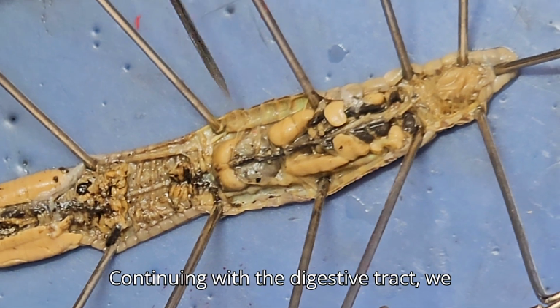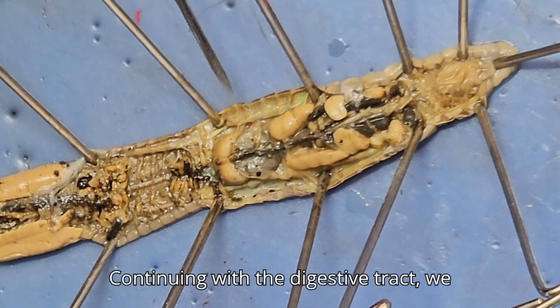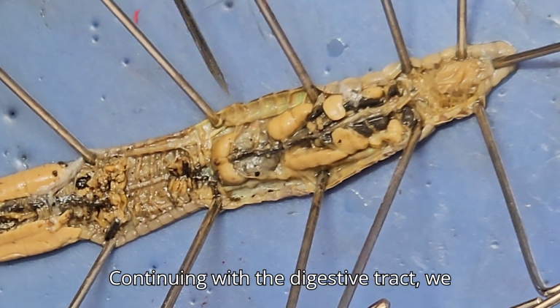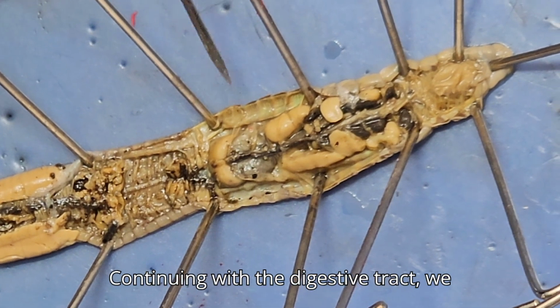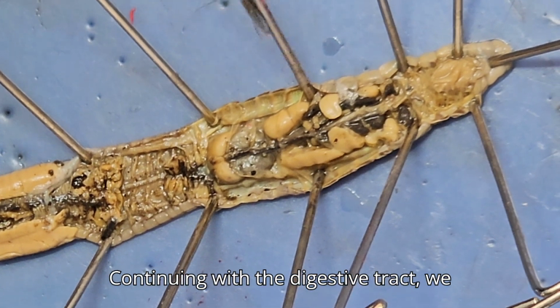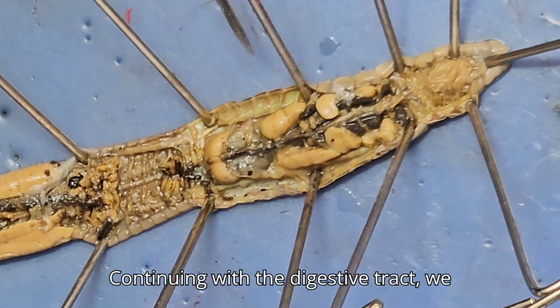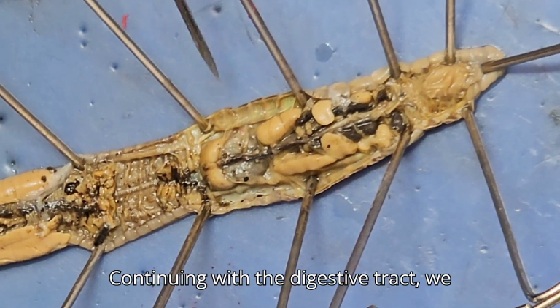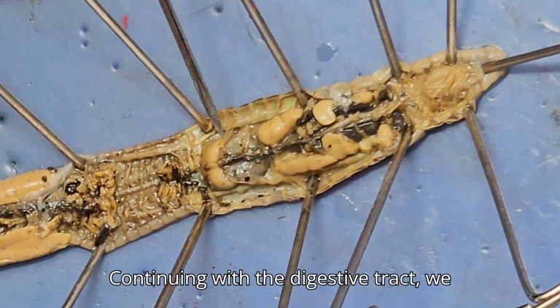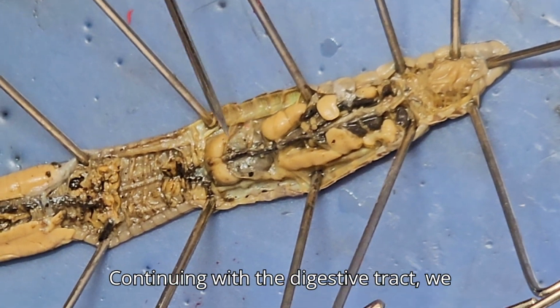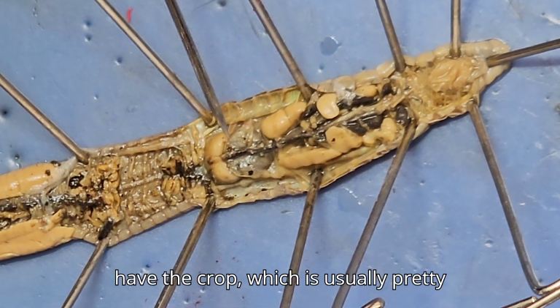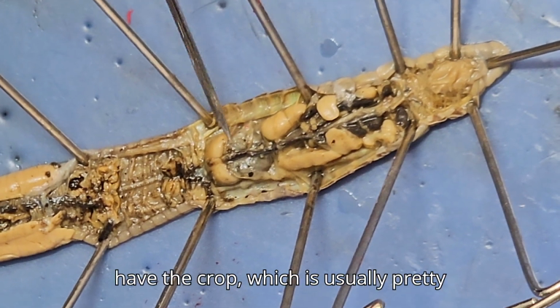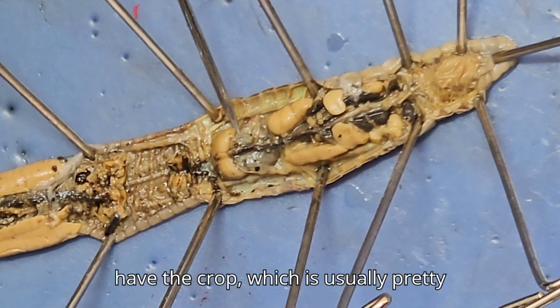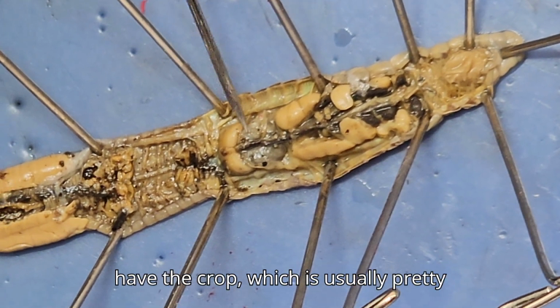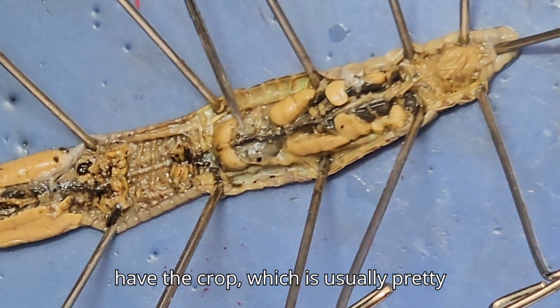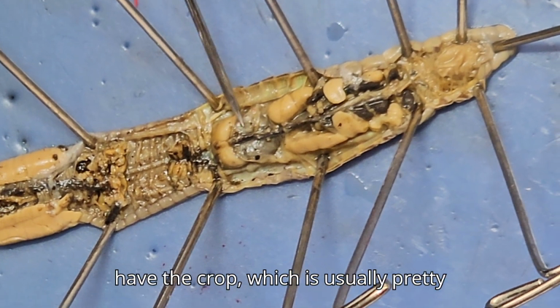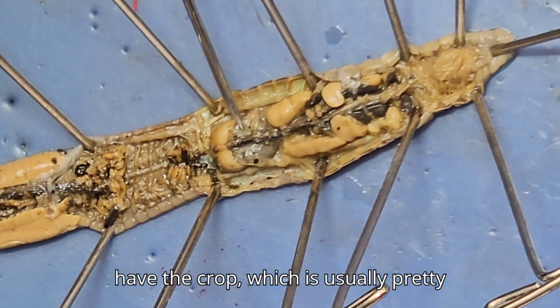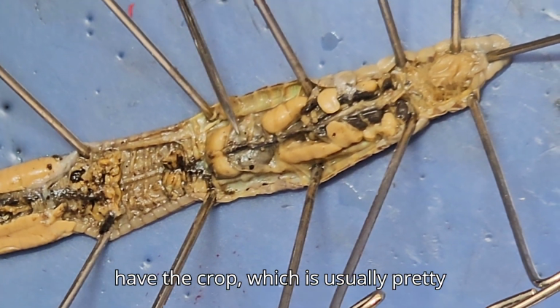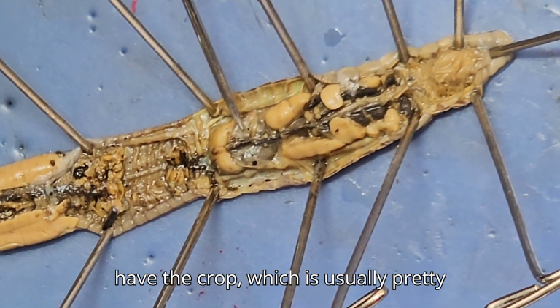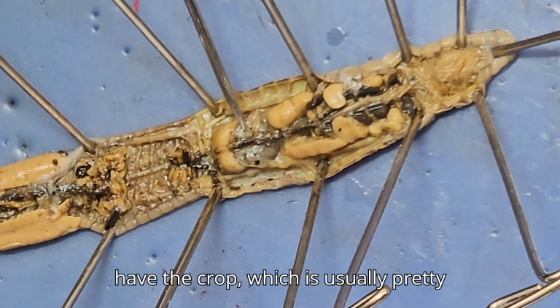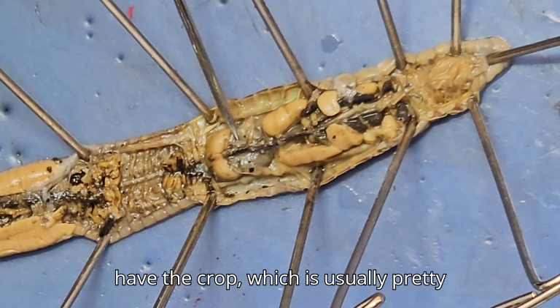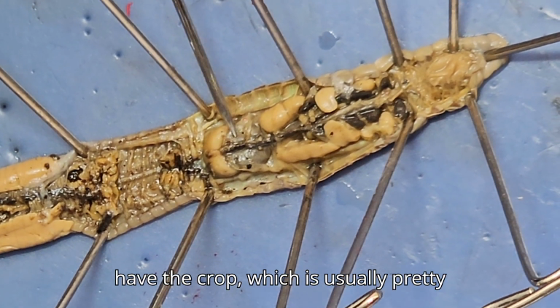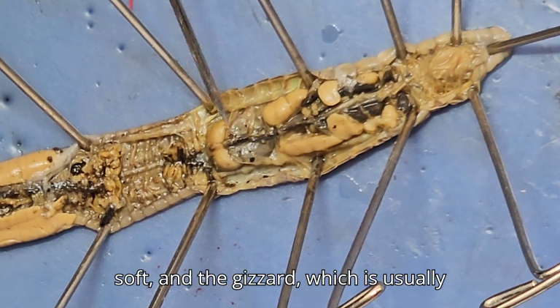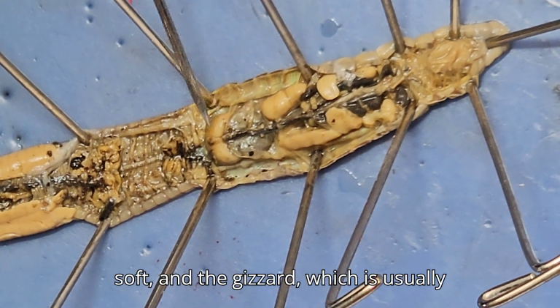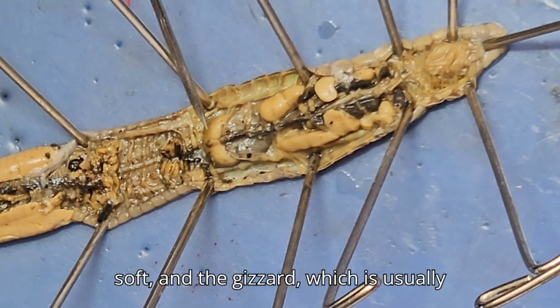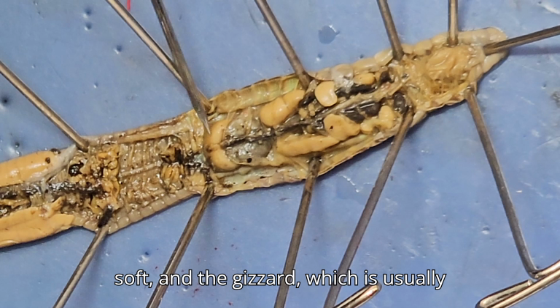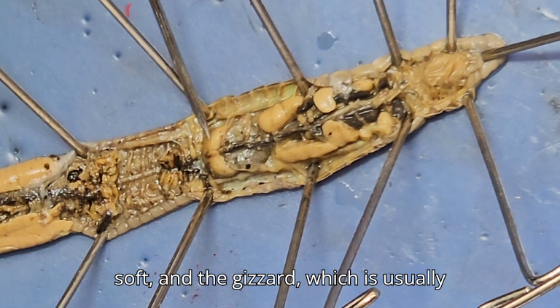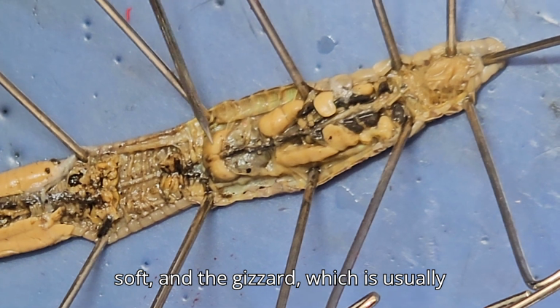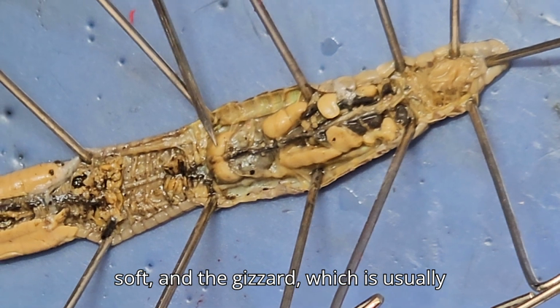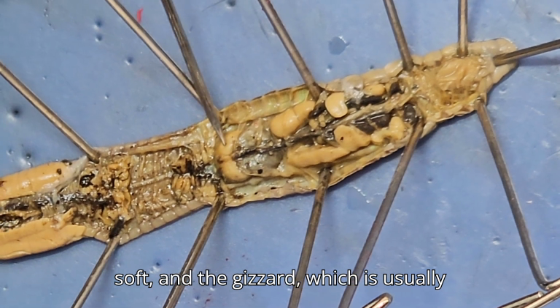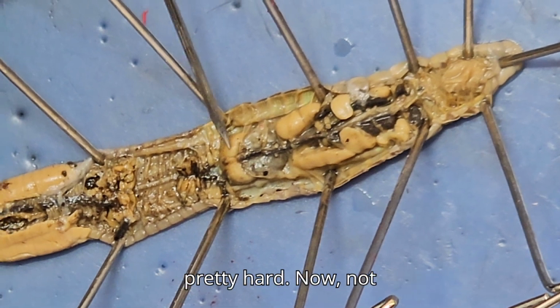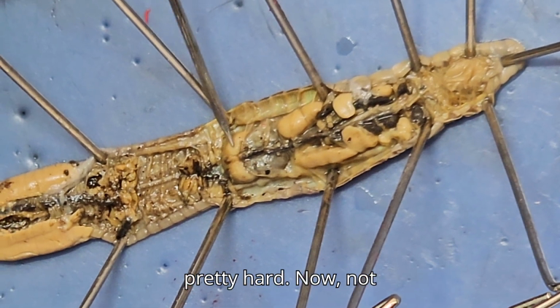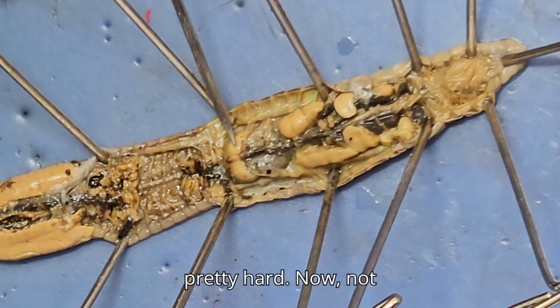Continuing with the digestive tract, we have the crop, which is usually pretty soft, and the gizzard, which is usually pretty hard.